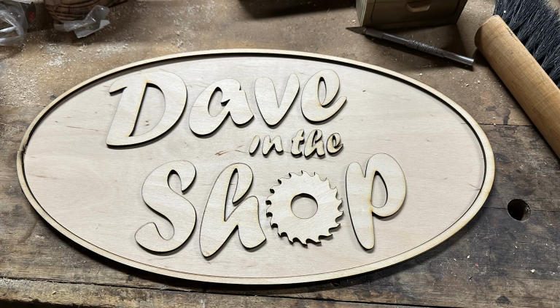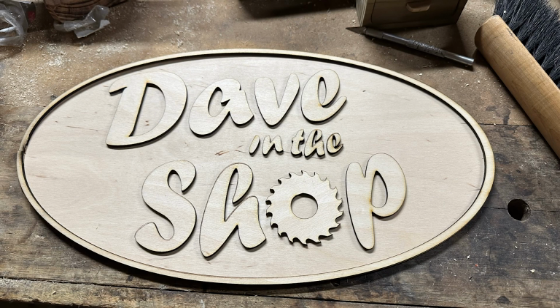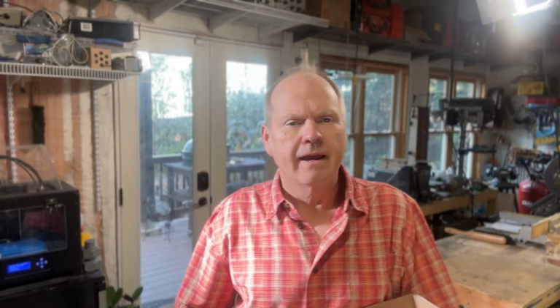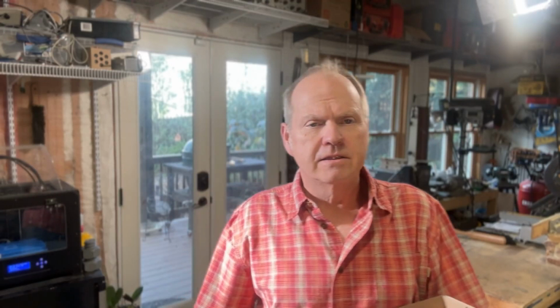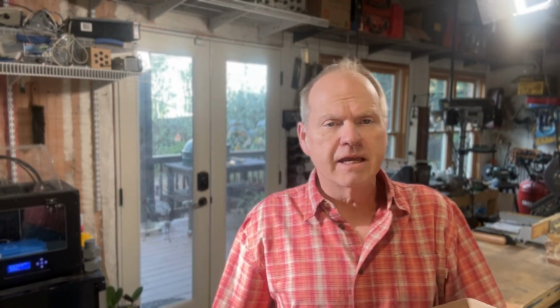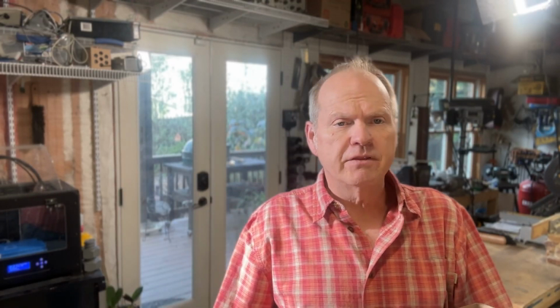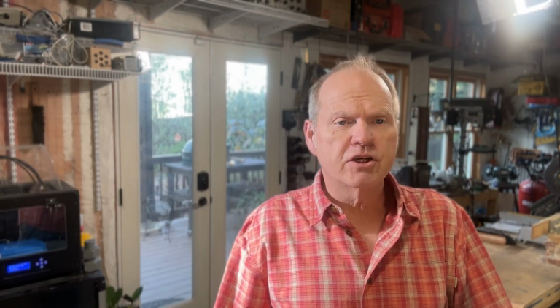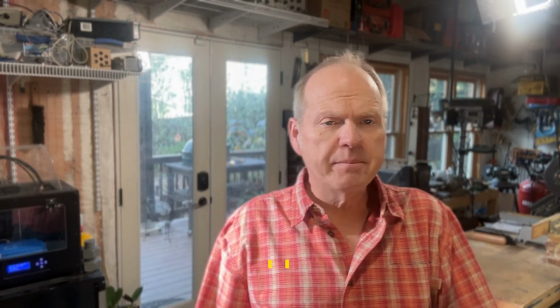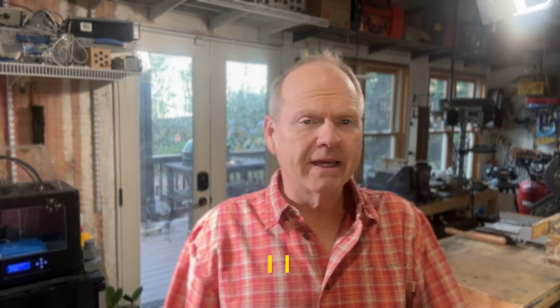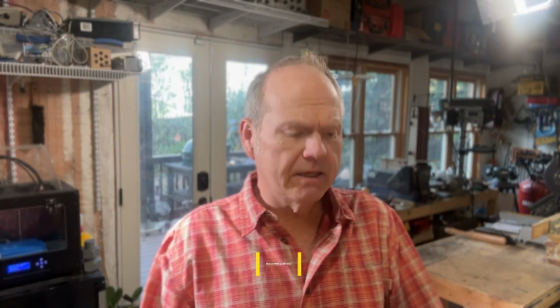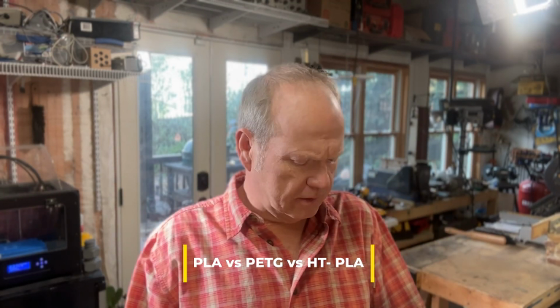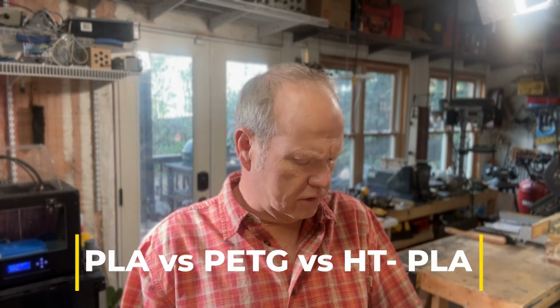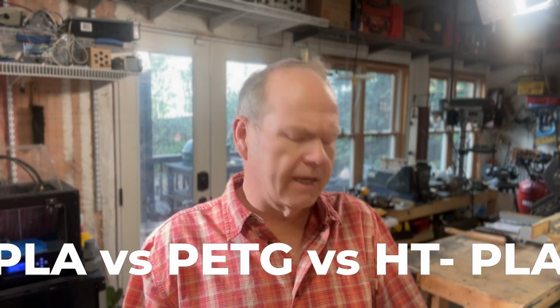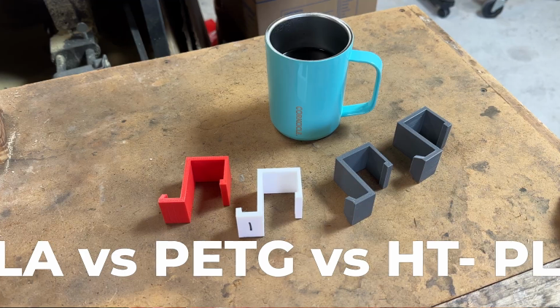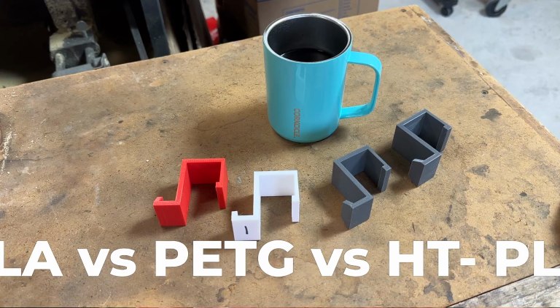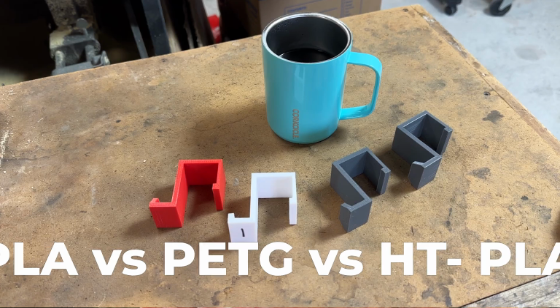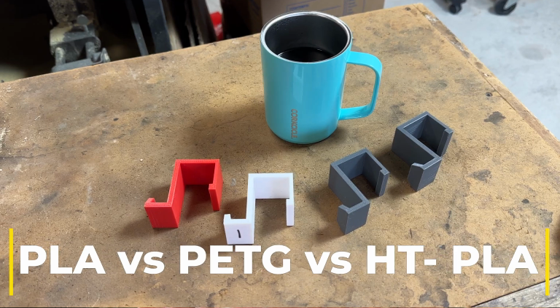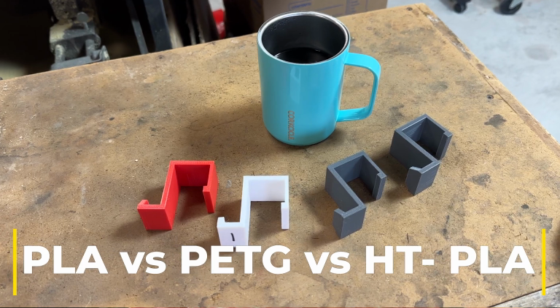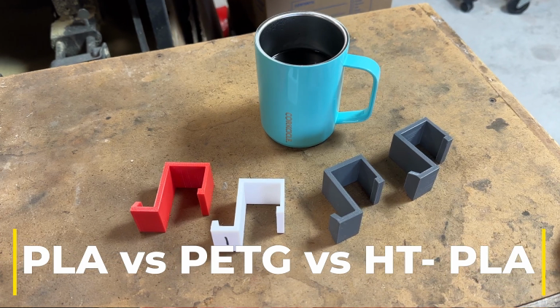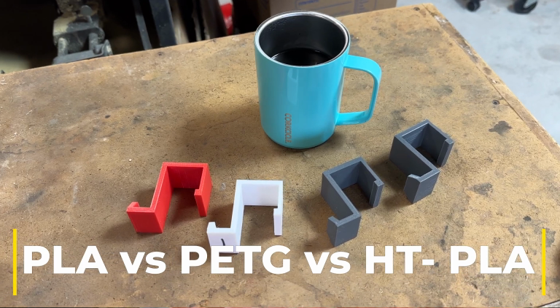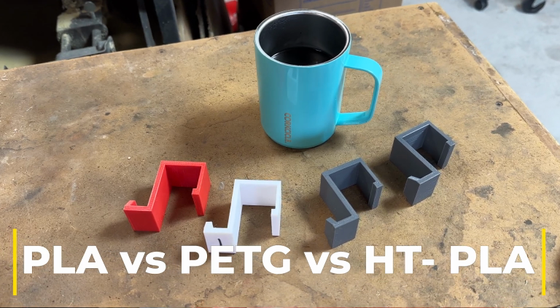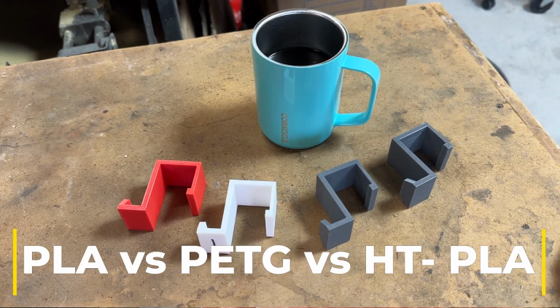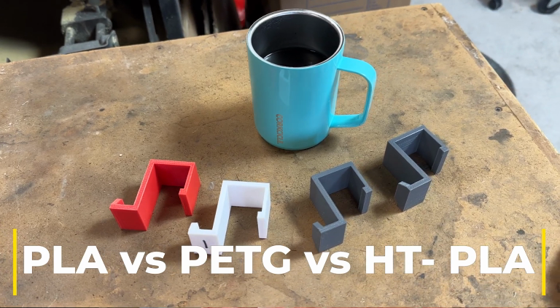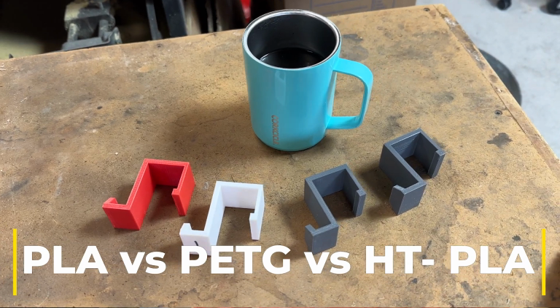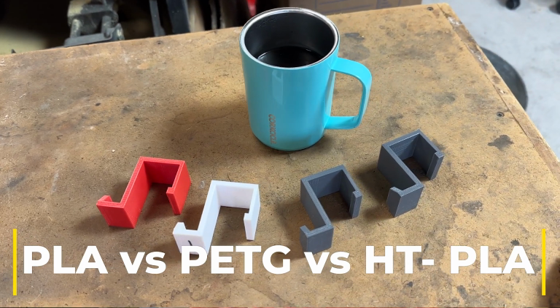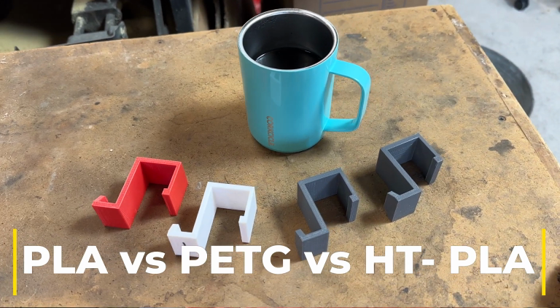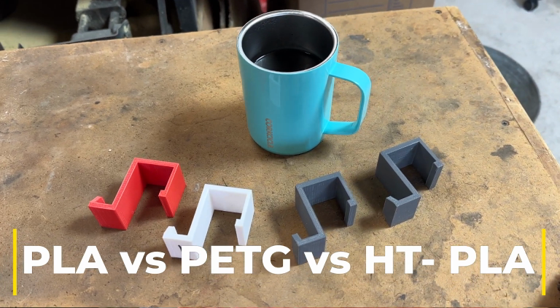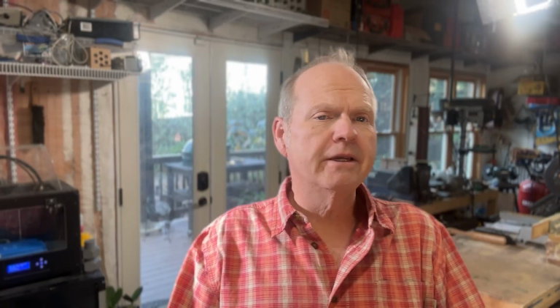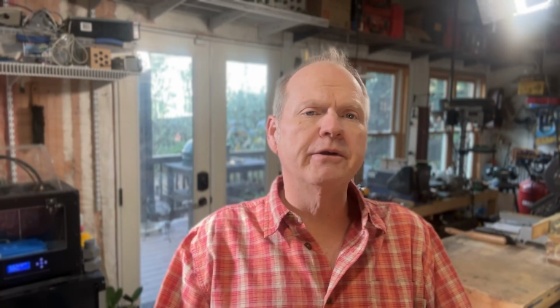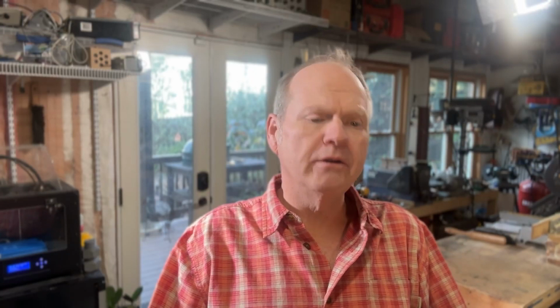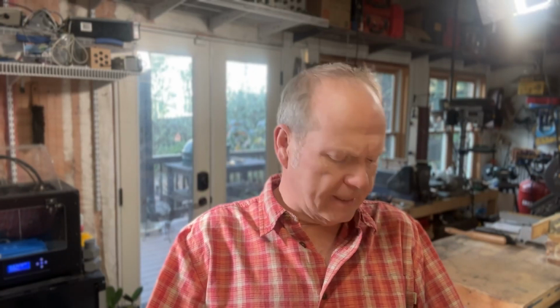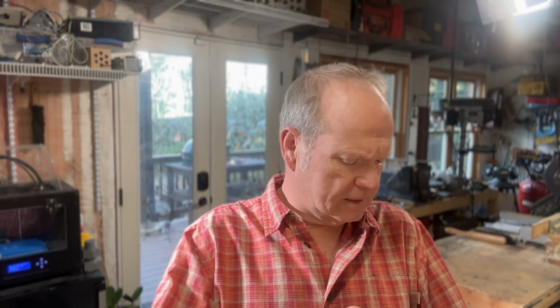Hey, it's Dave in the shop again, and today we're going to do some more 3D printer material testing.